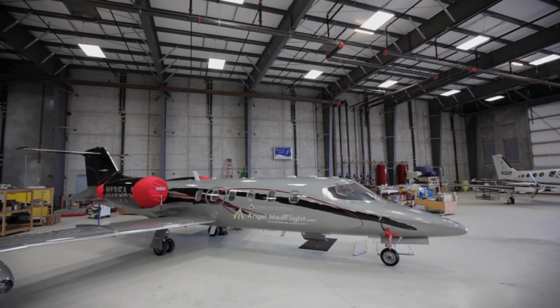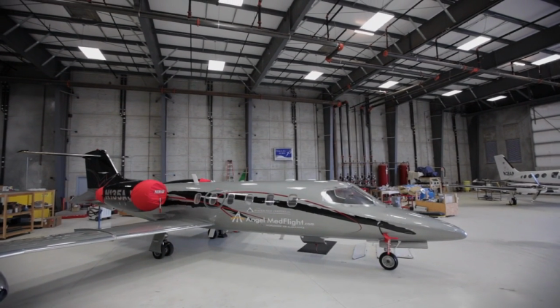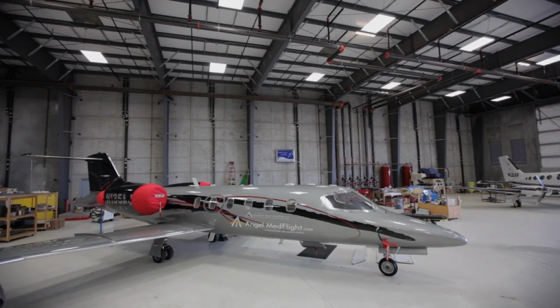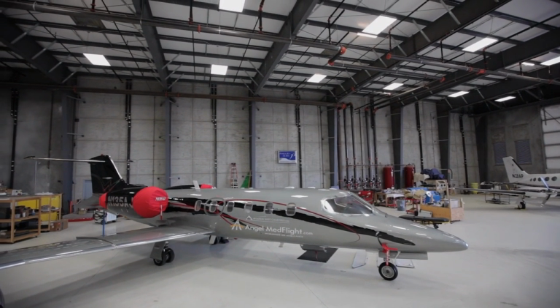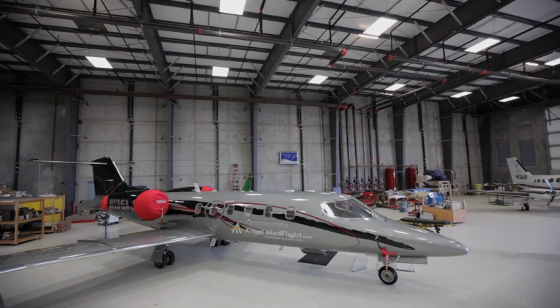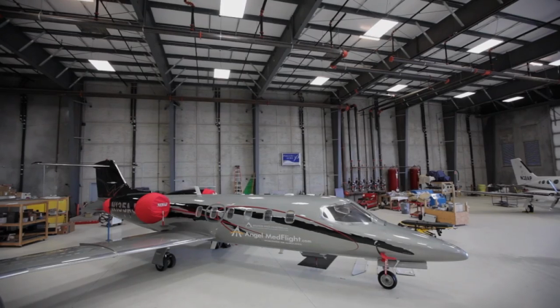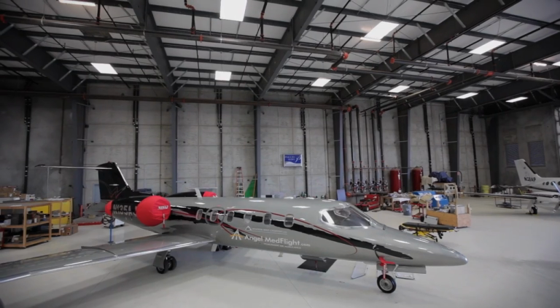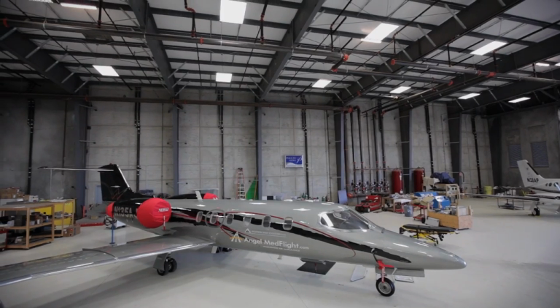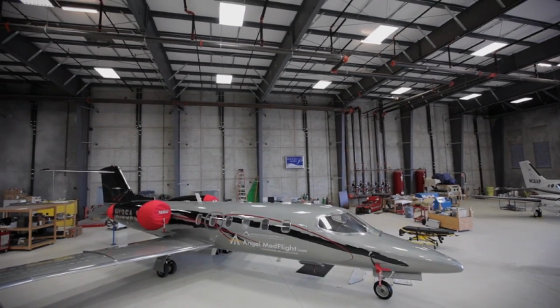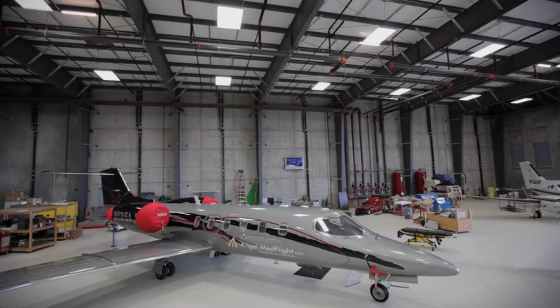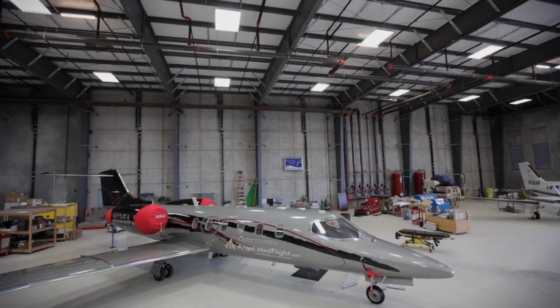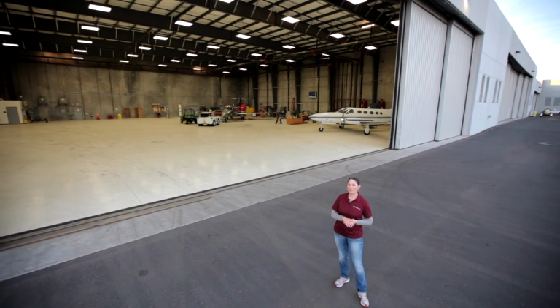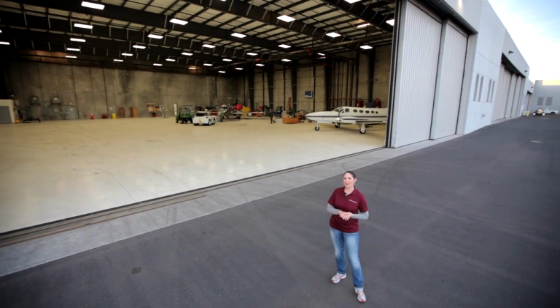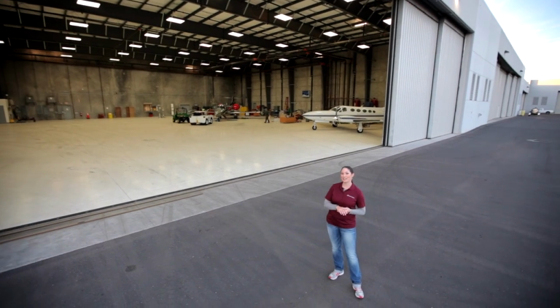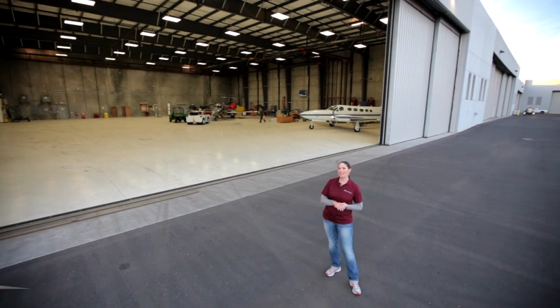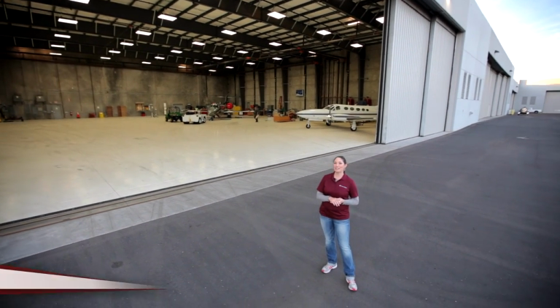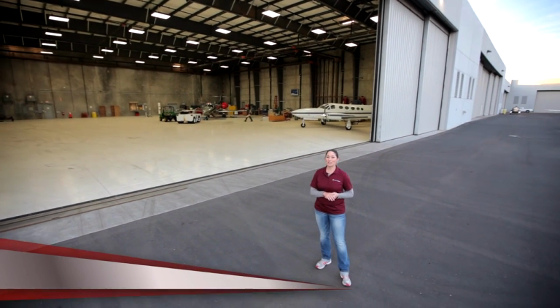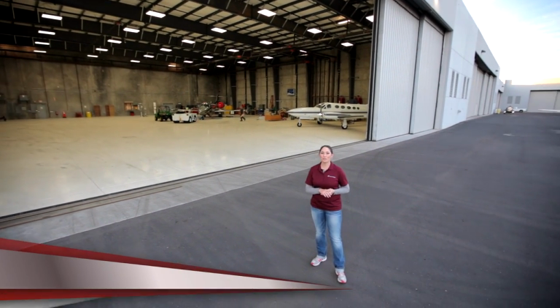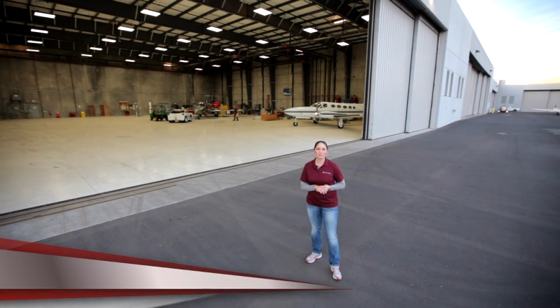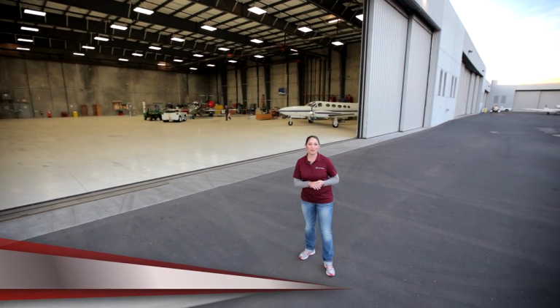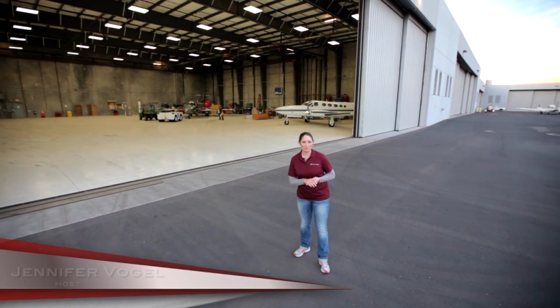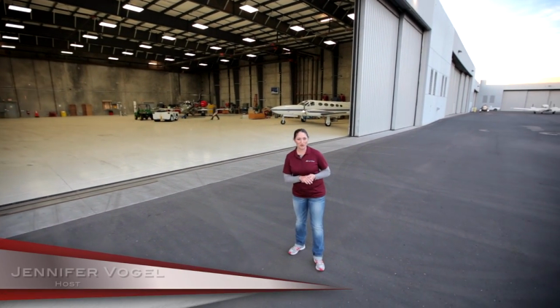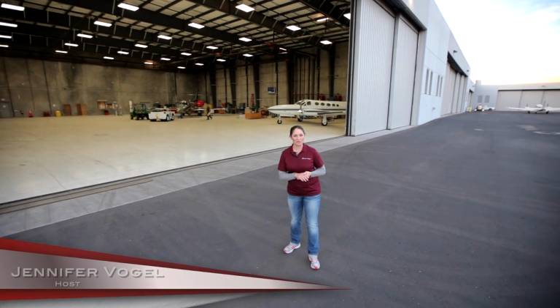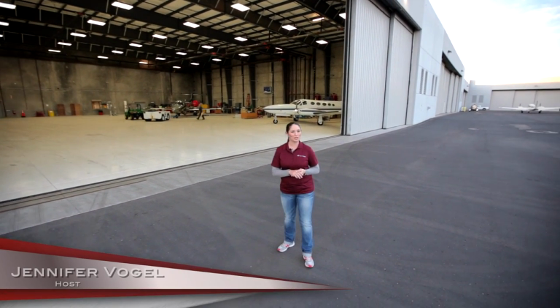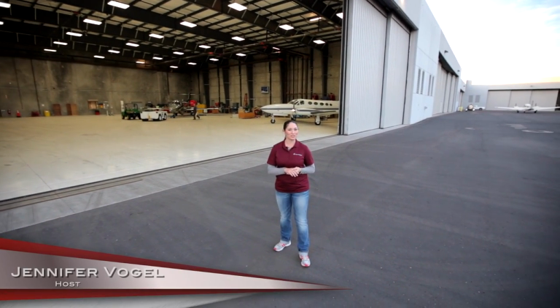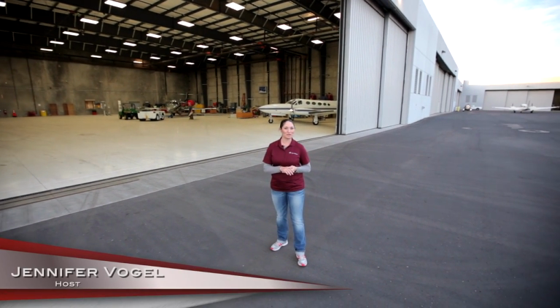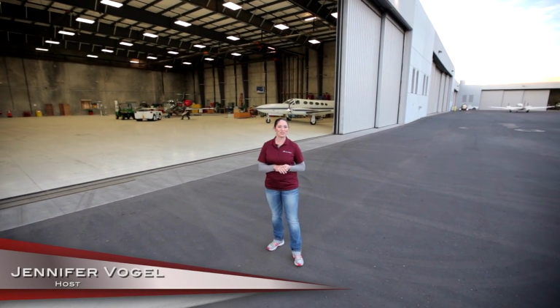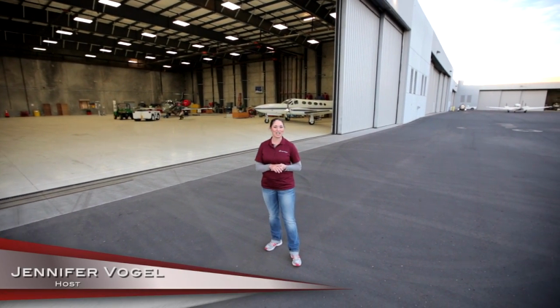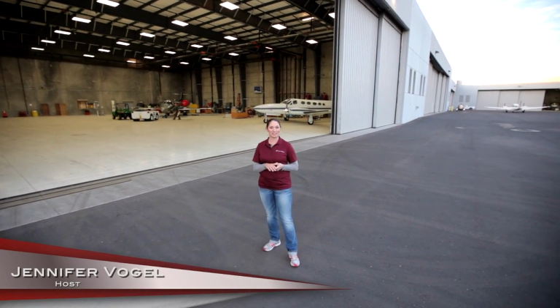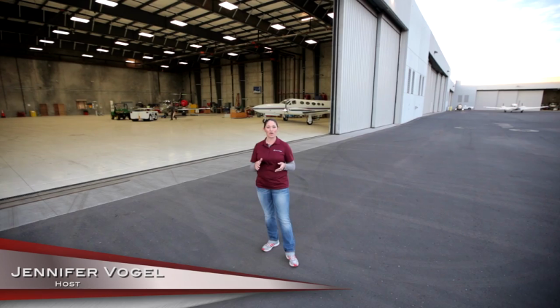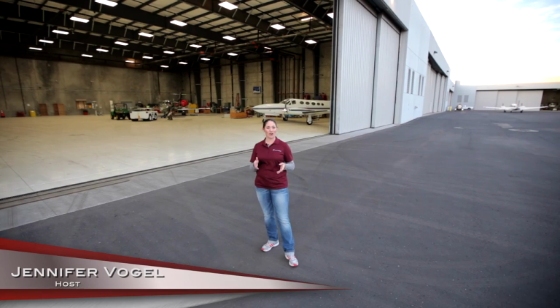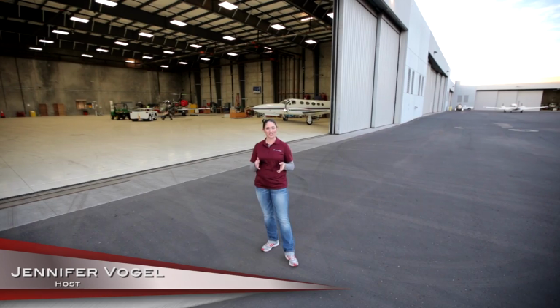It's always an exciting job here at Angel Med Flight. This year we are proud to be part of the 2013 Barrett-Jackson car auction.